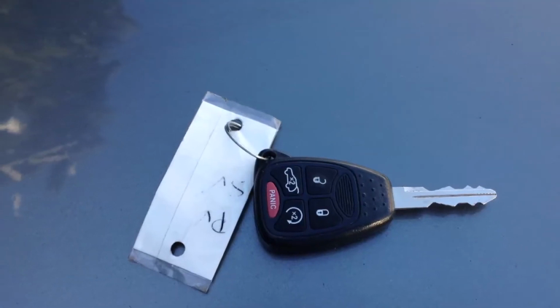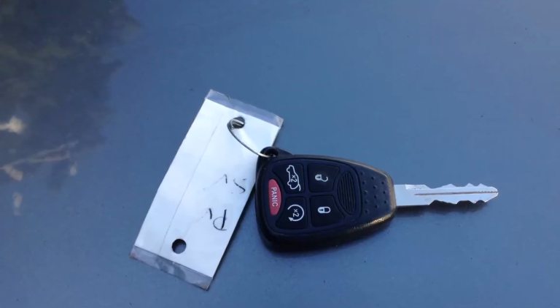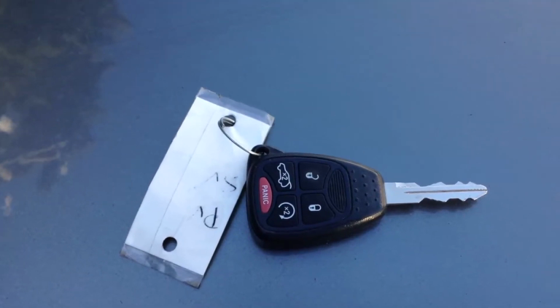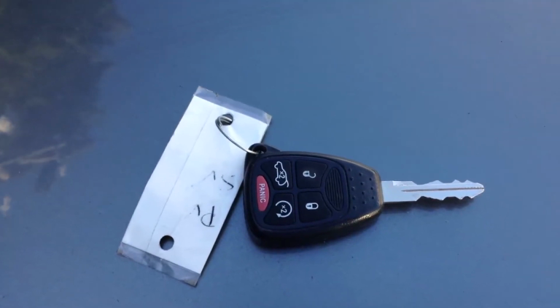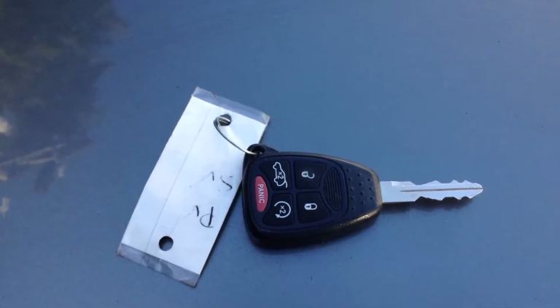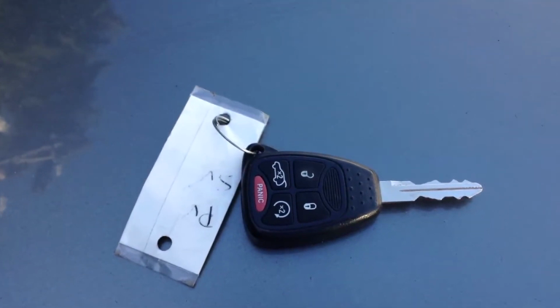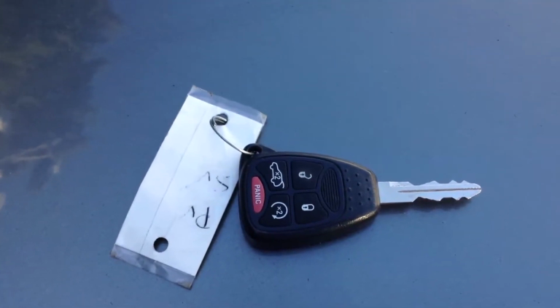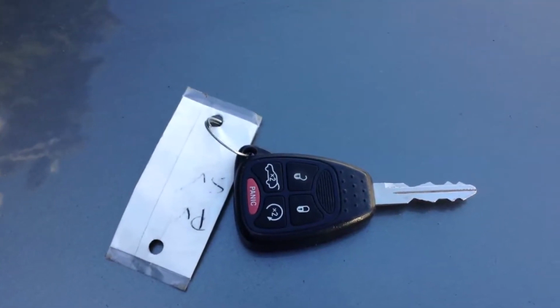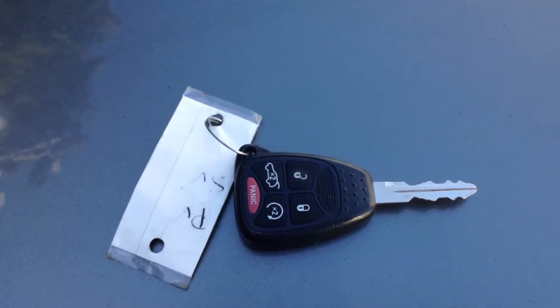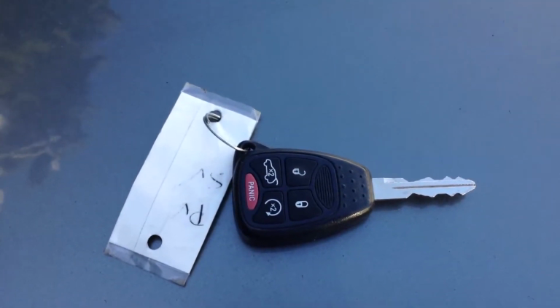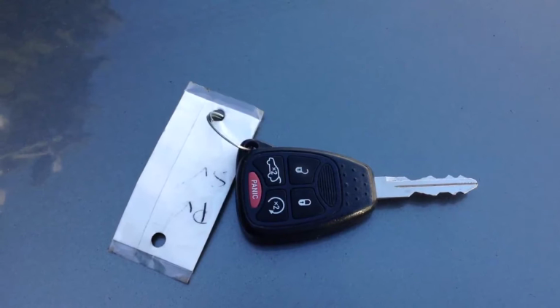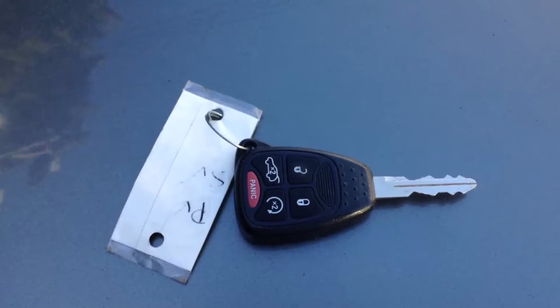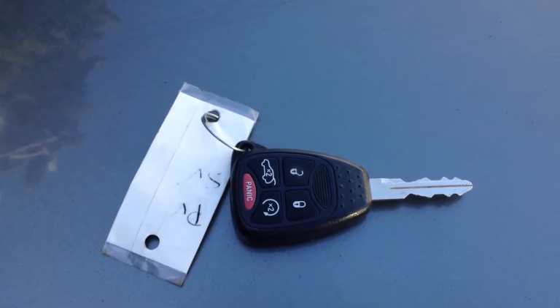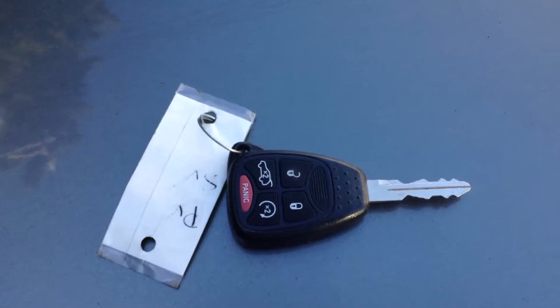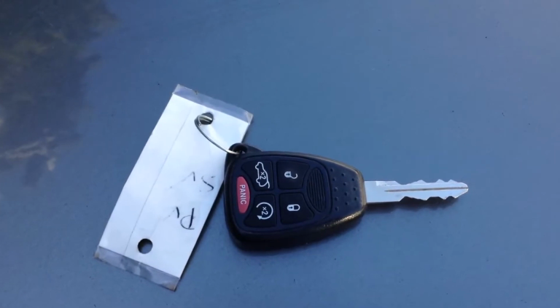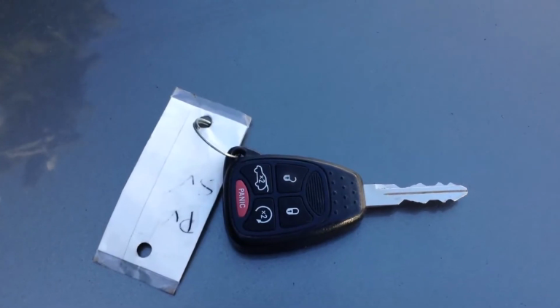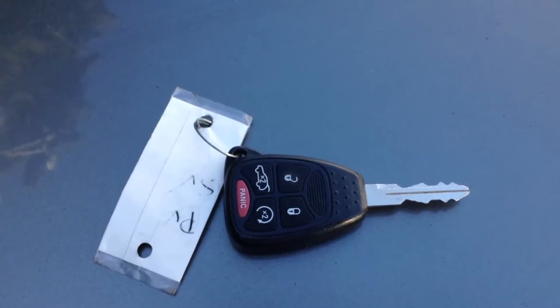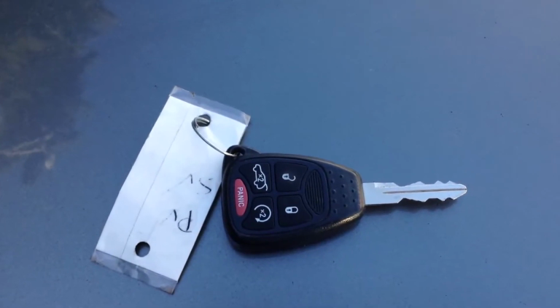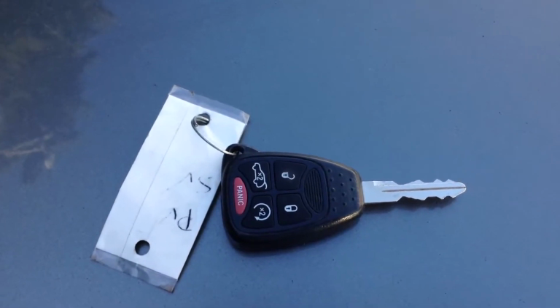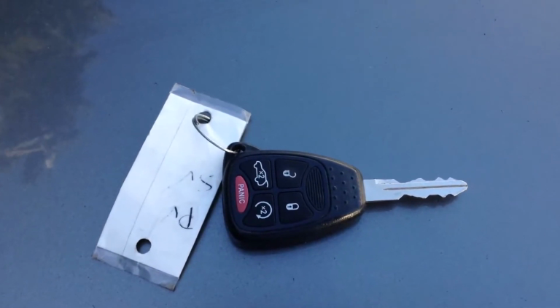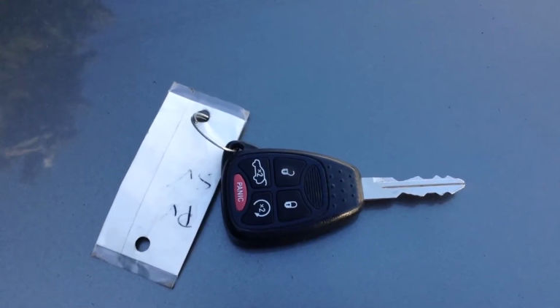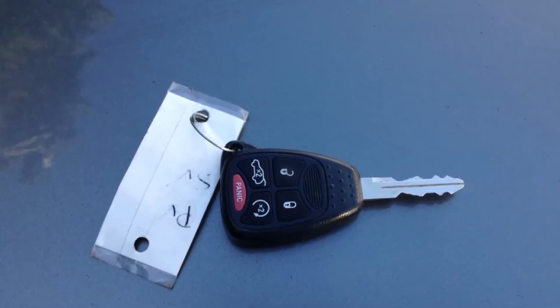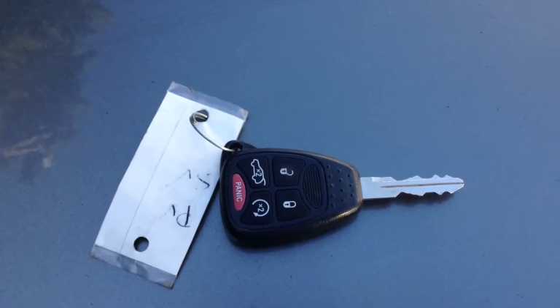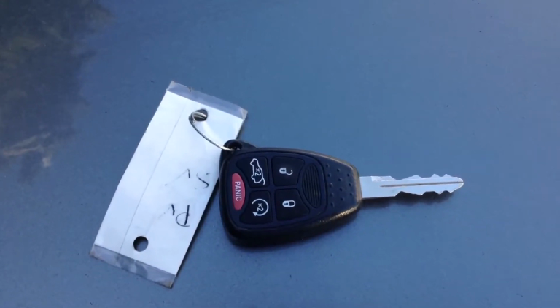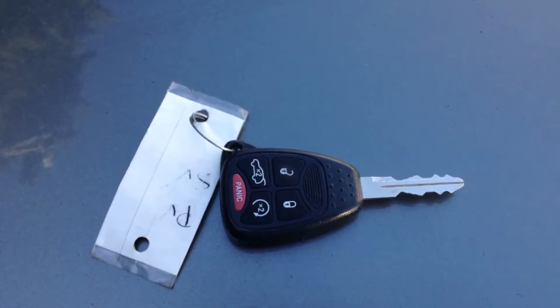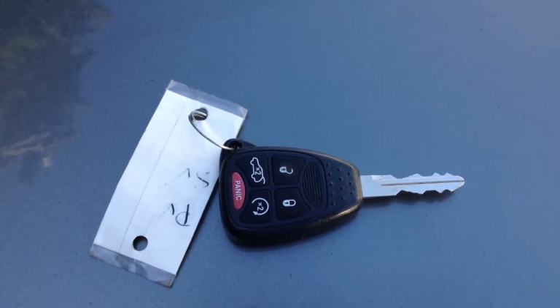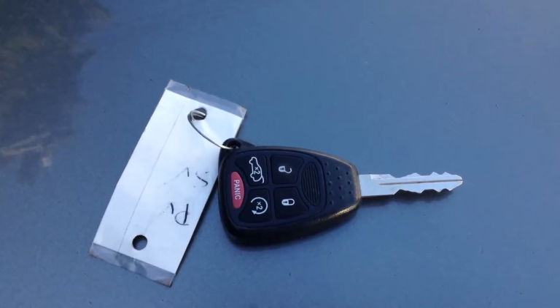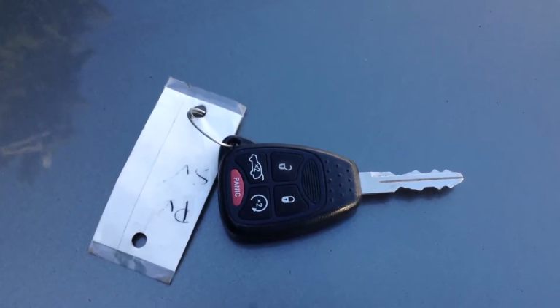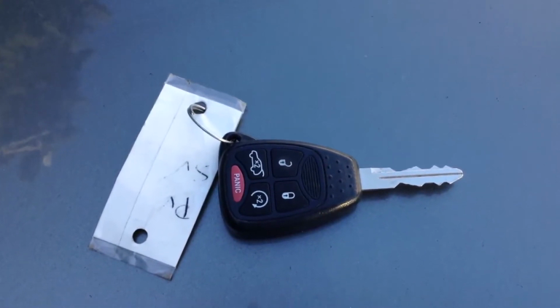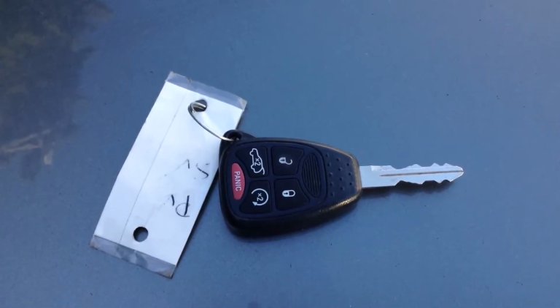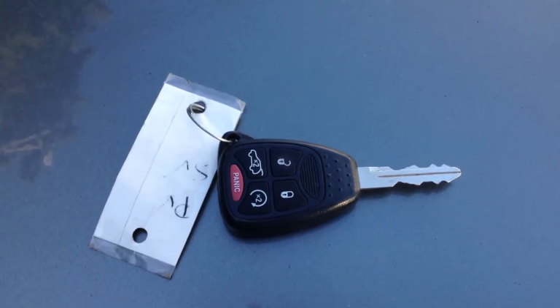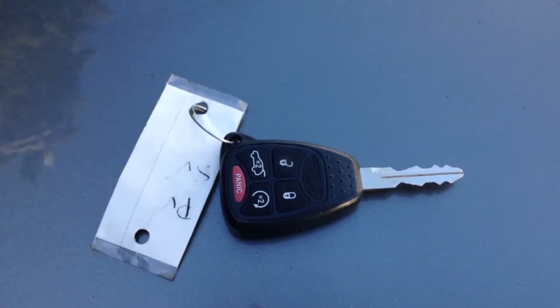Look at the key fob — it does have a factory remote starter on it. The range isn't that great on those things, but hey, at least it's there.